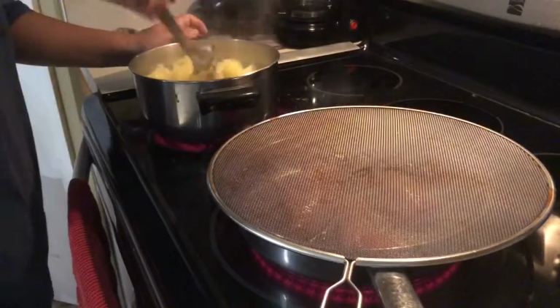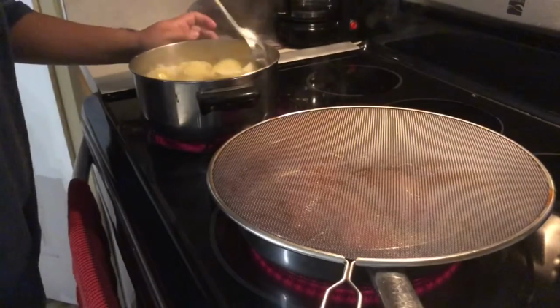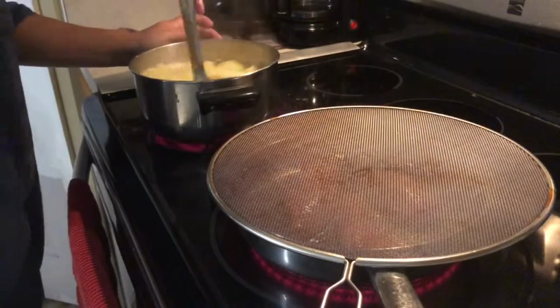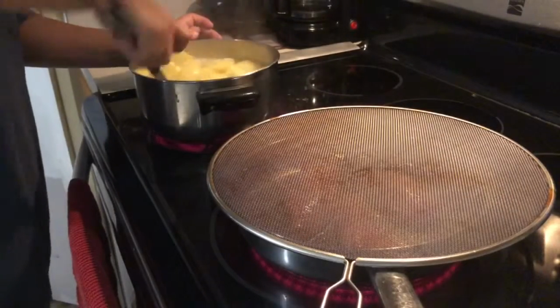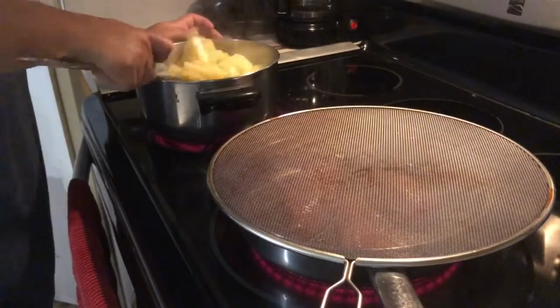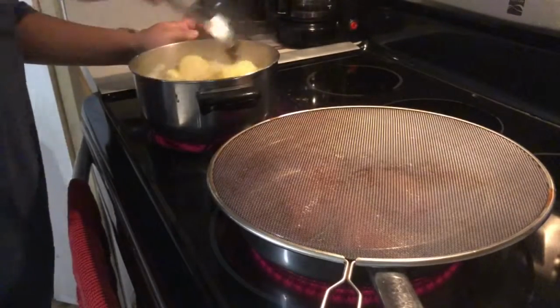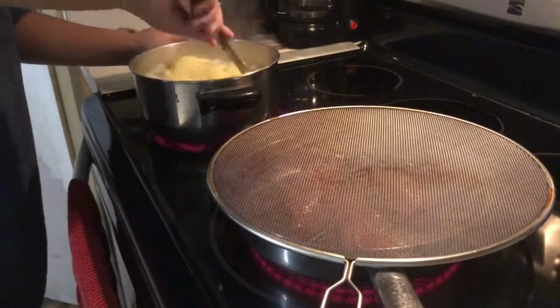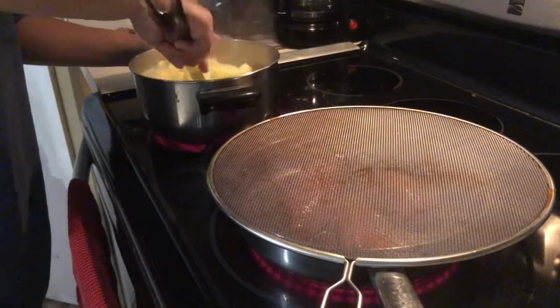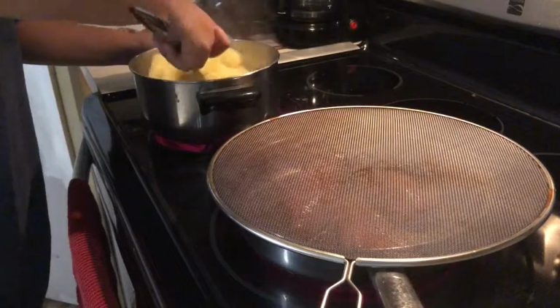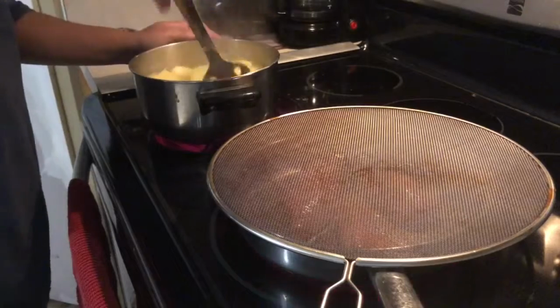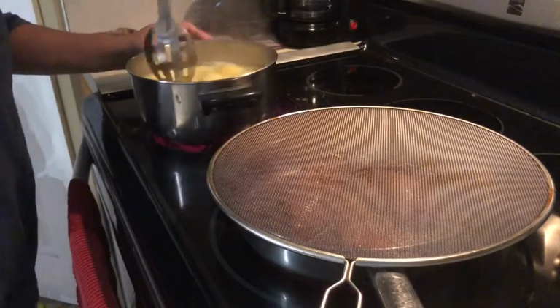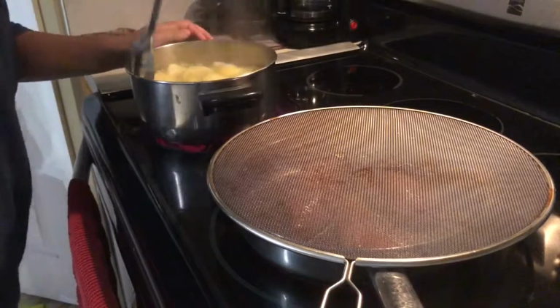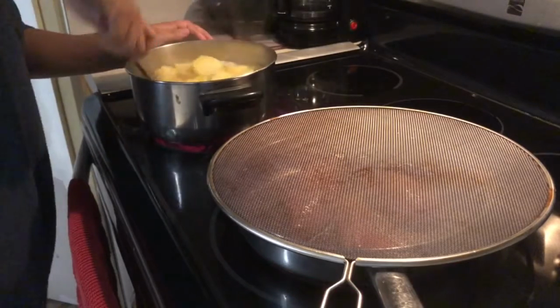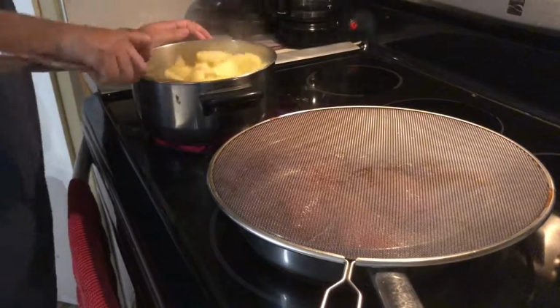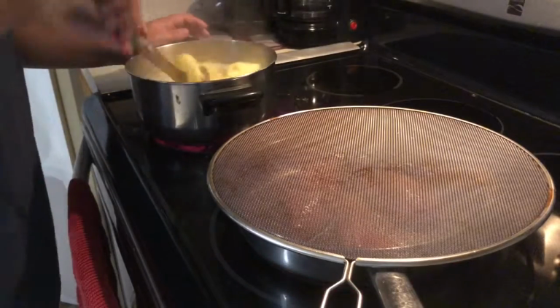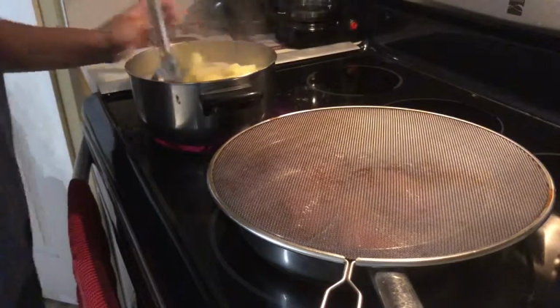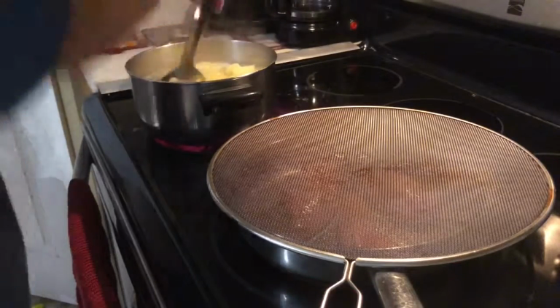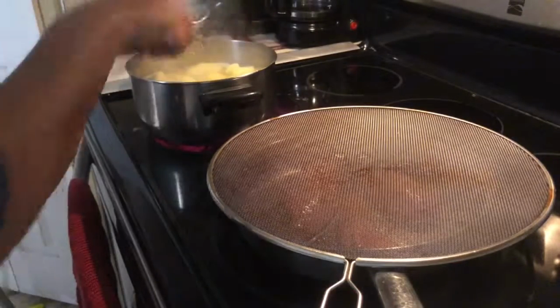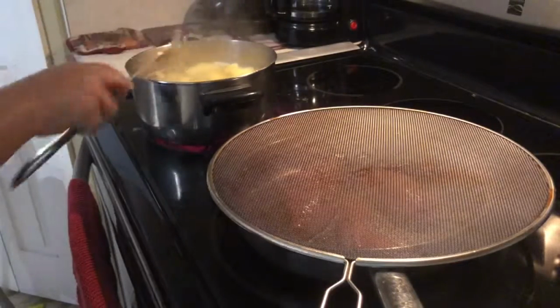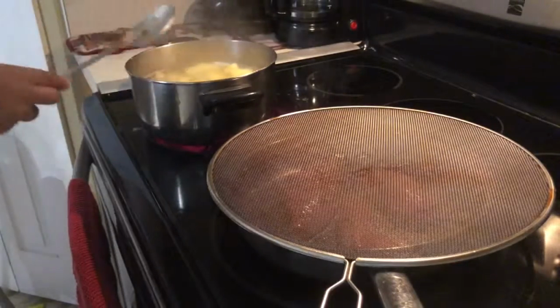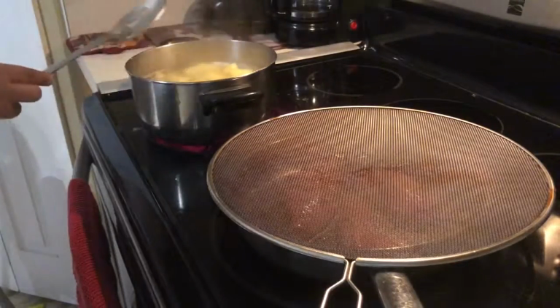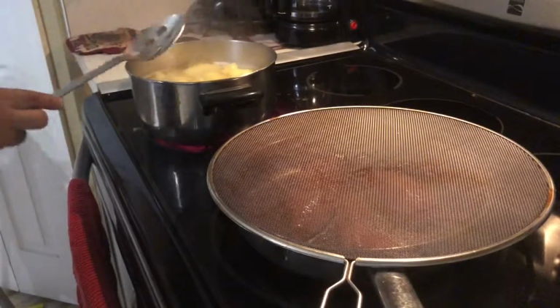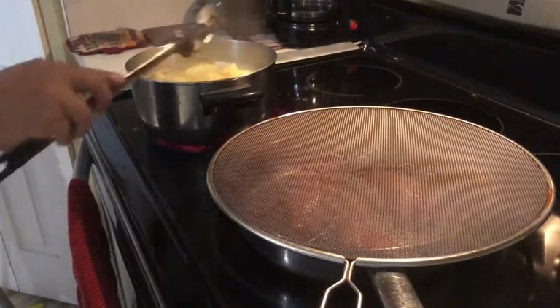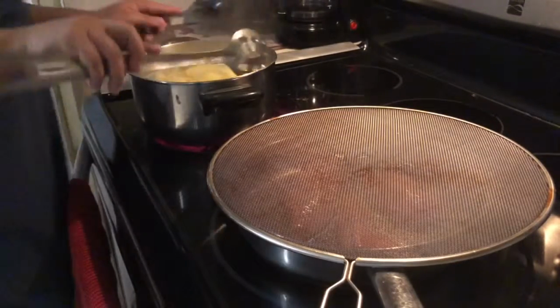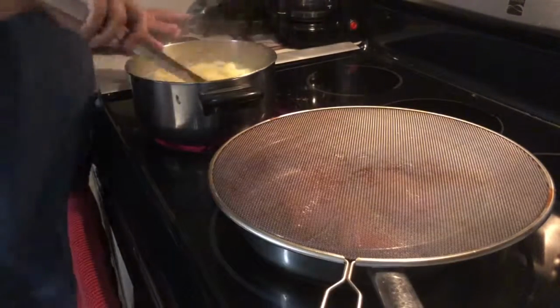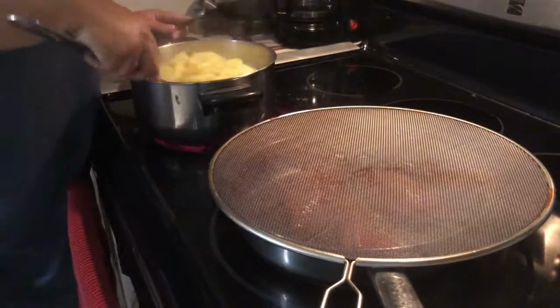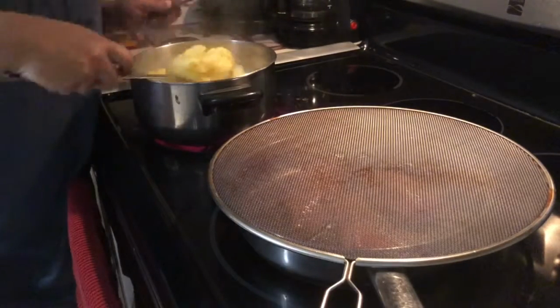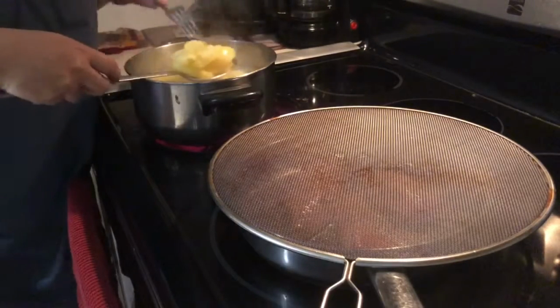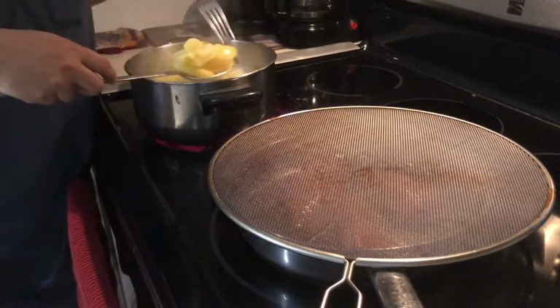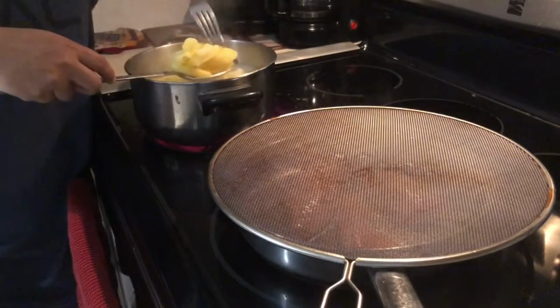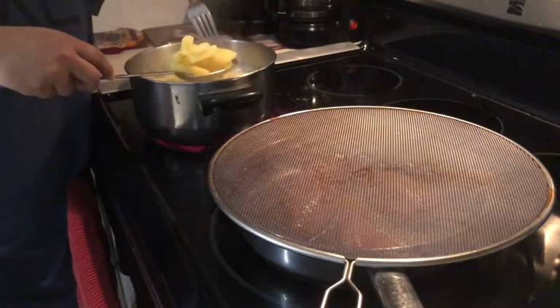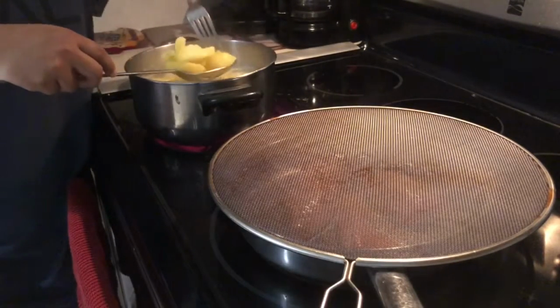For my potatoes, I like to stick a fork in it and if it kind of falls apart, I know to start. It's pretty much done.